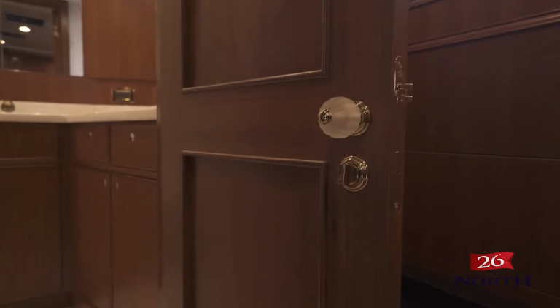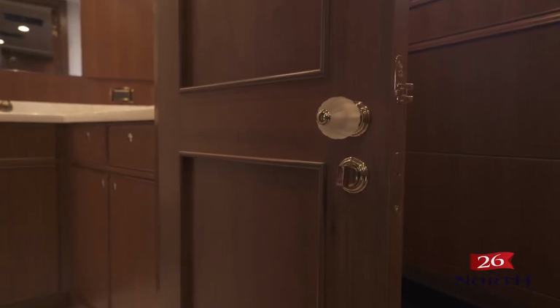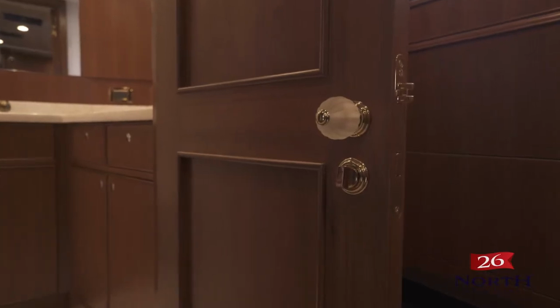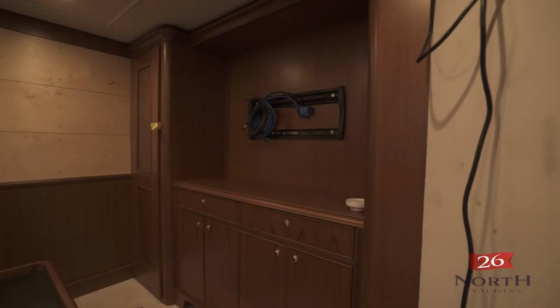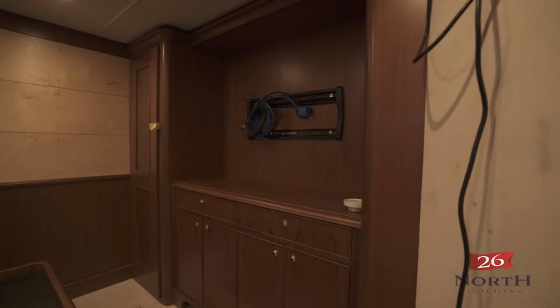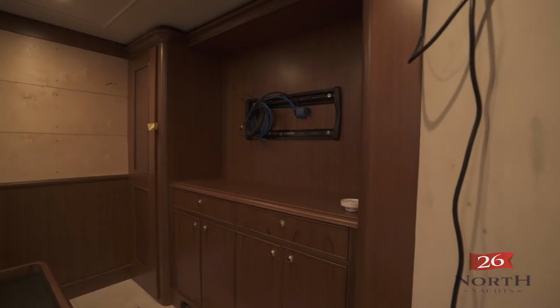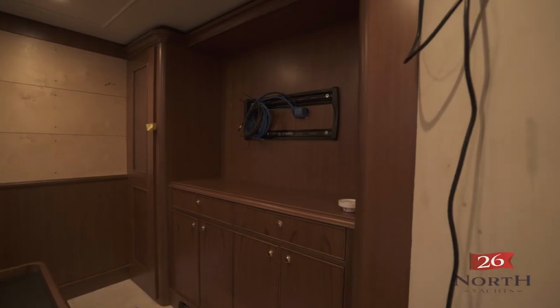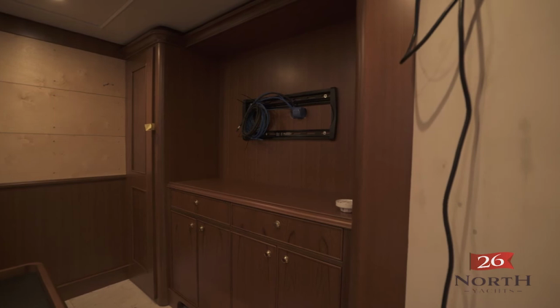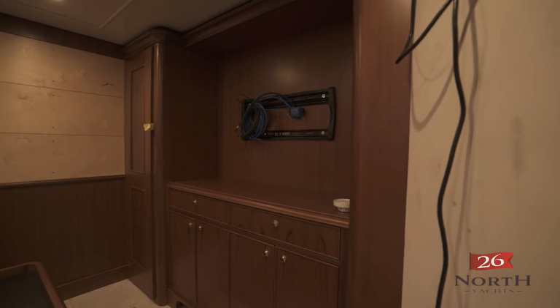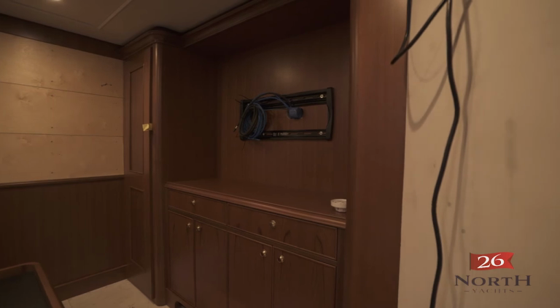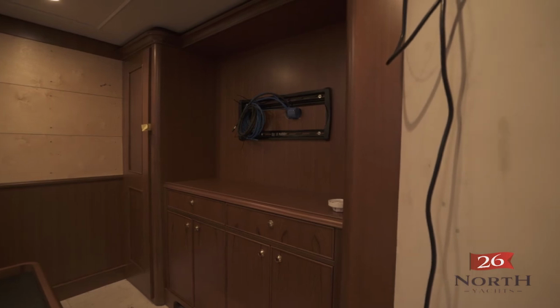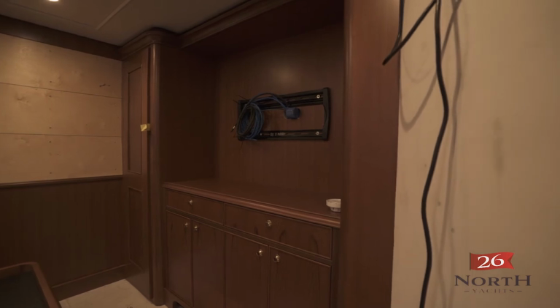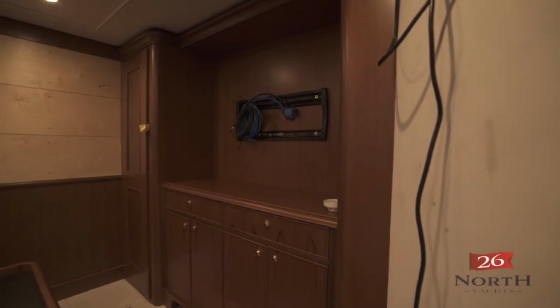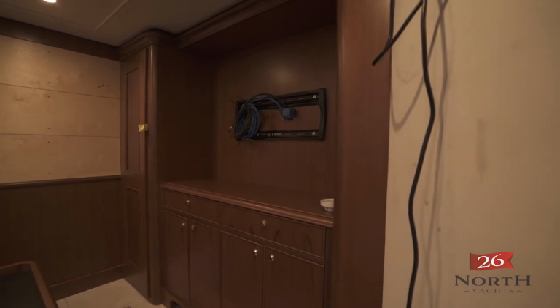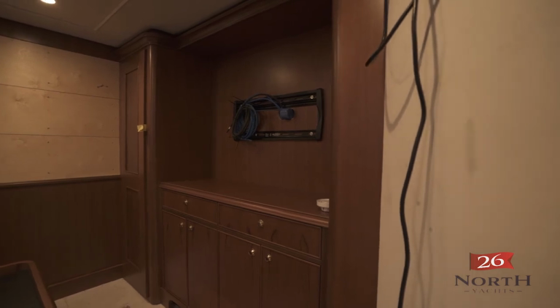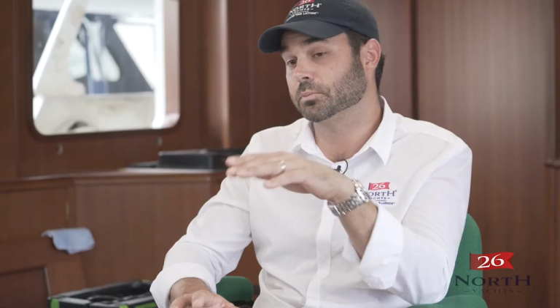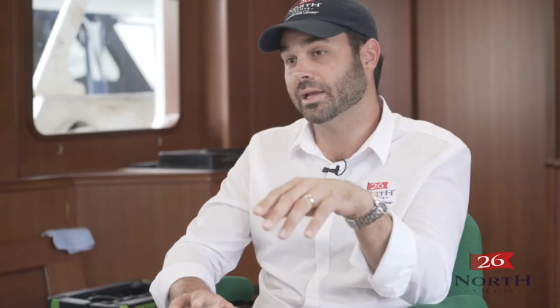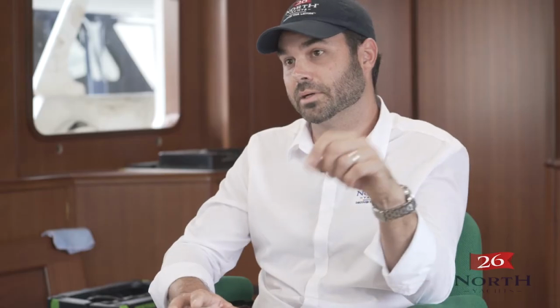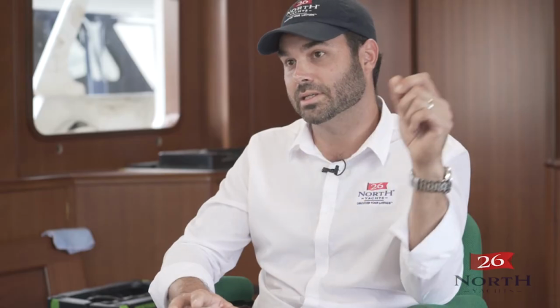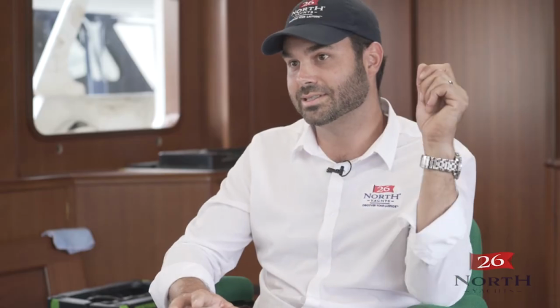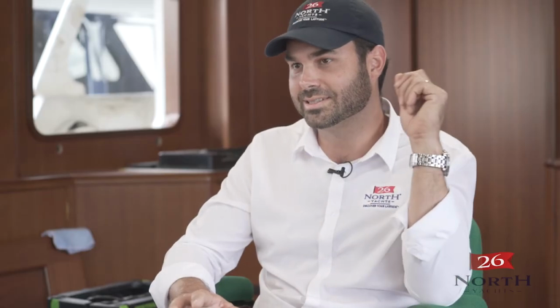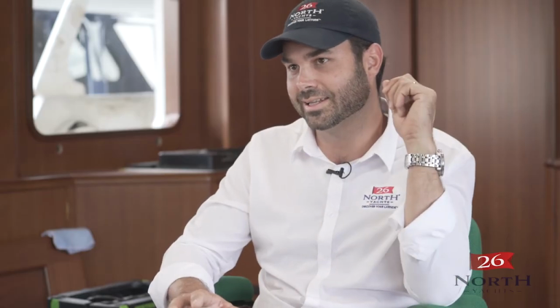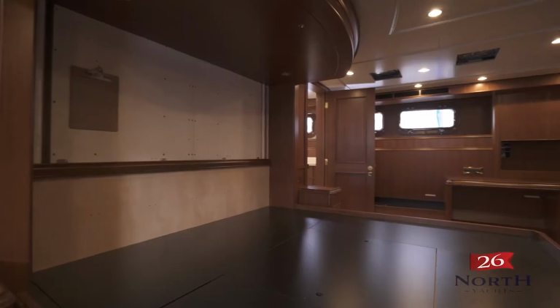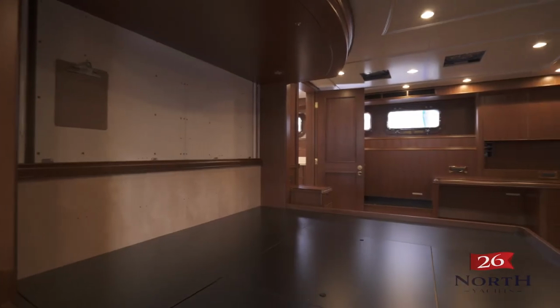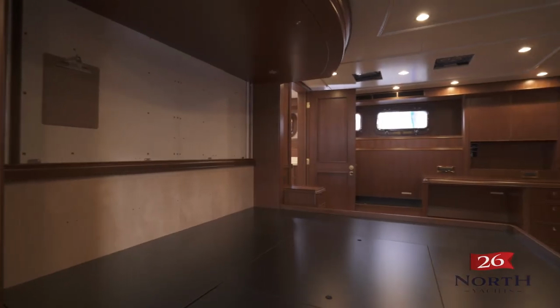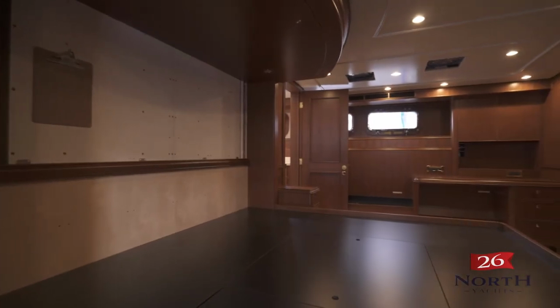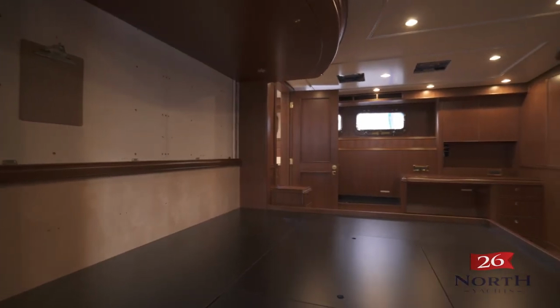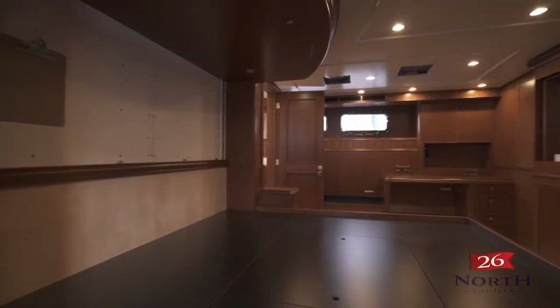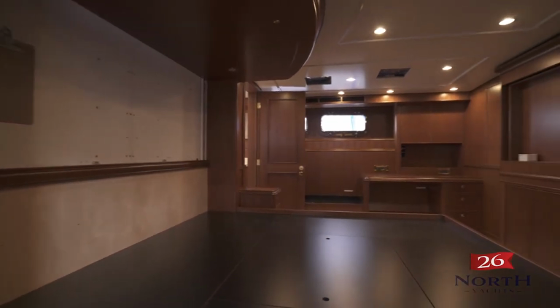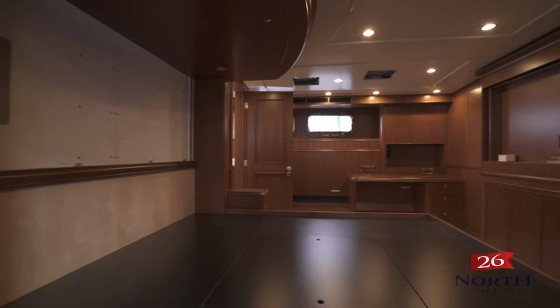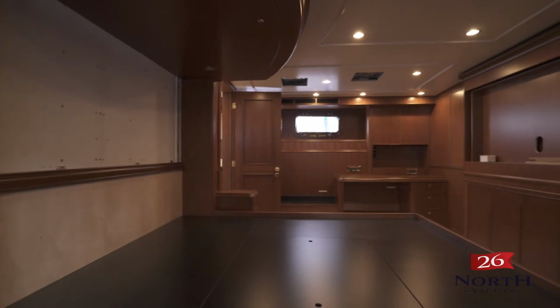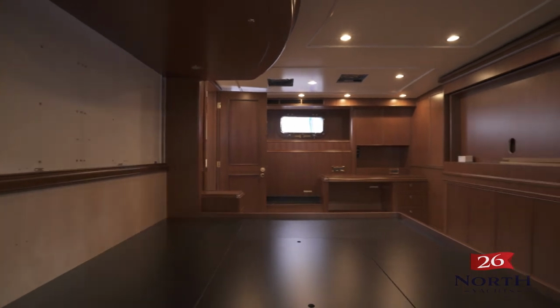All the AV equipment — televisions, stereos — not only is it brand new, but it's state-of-the-art. You're talking about the best of the best.